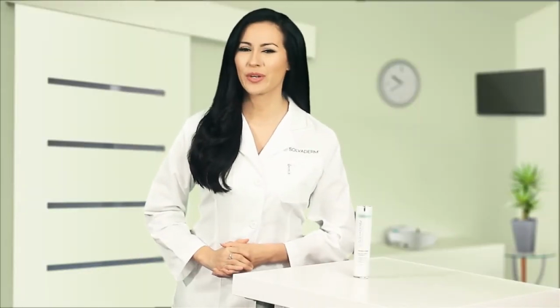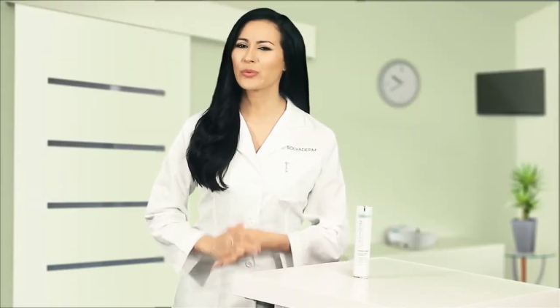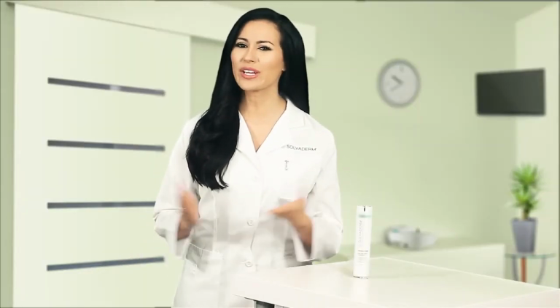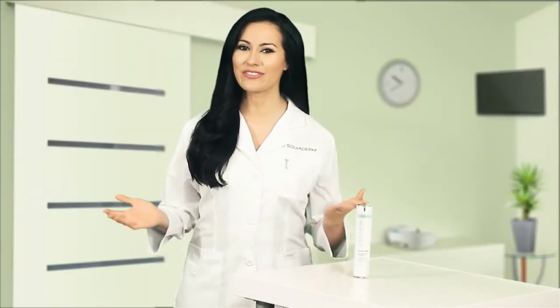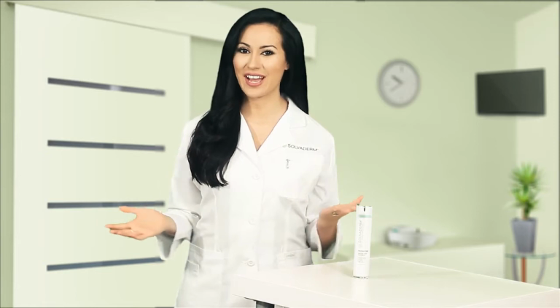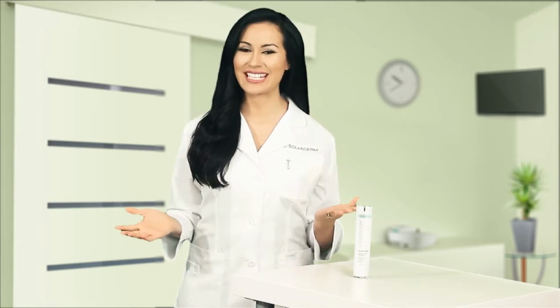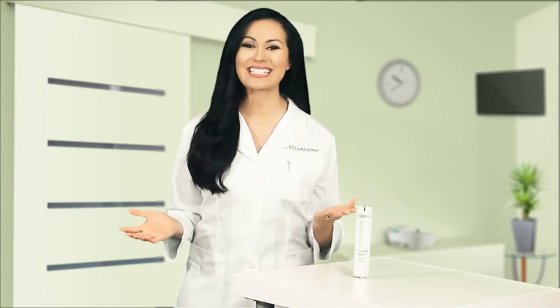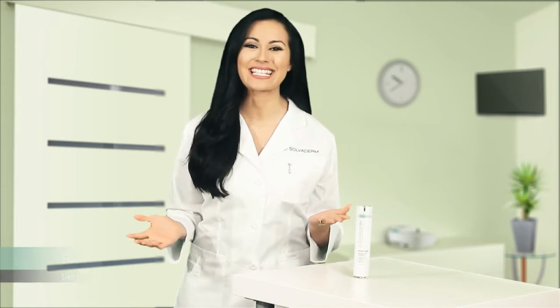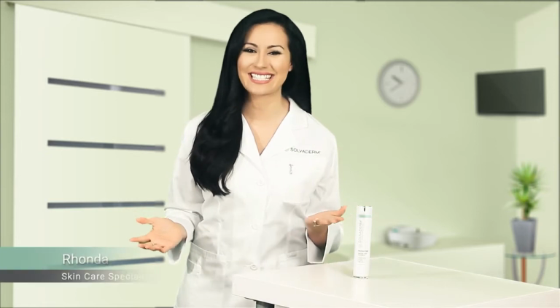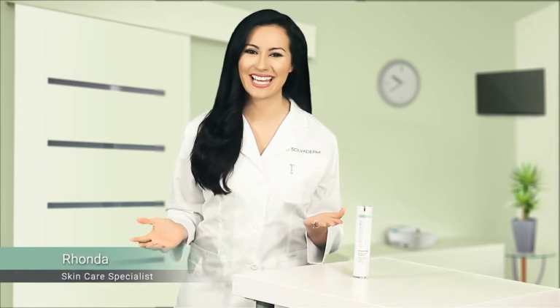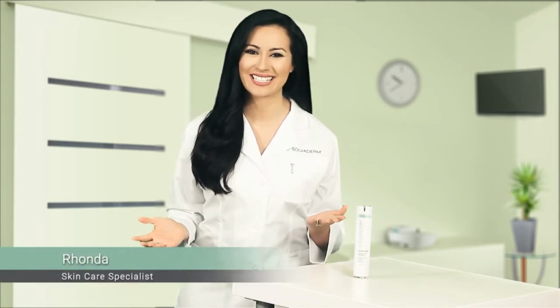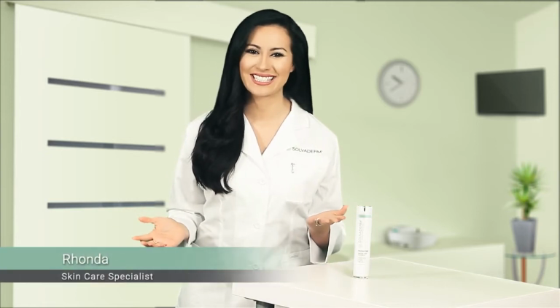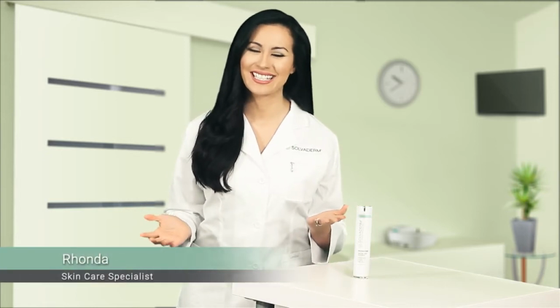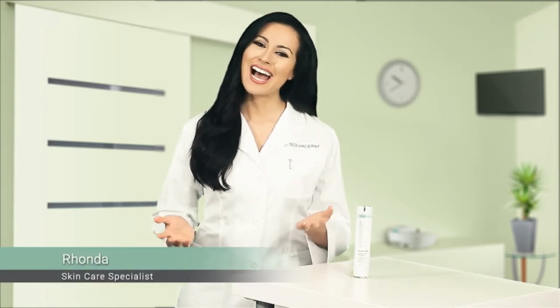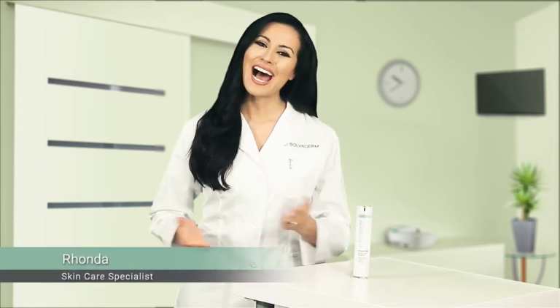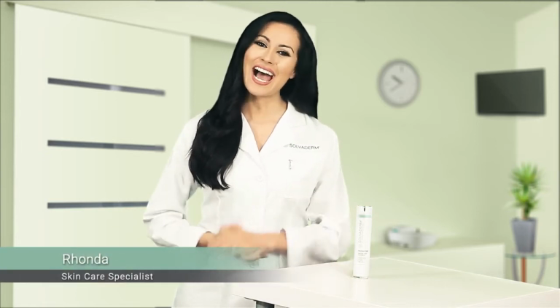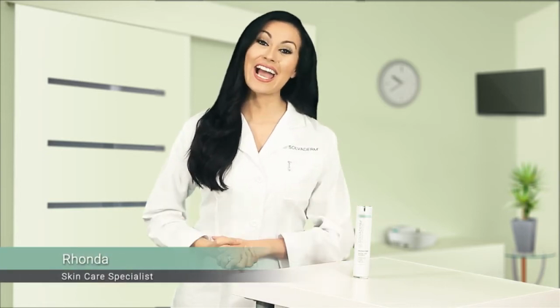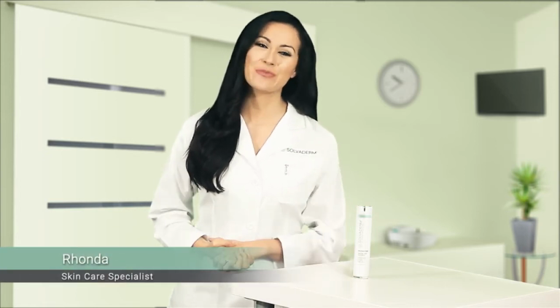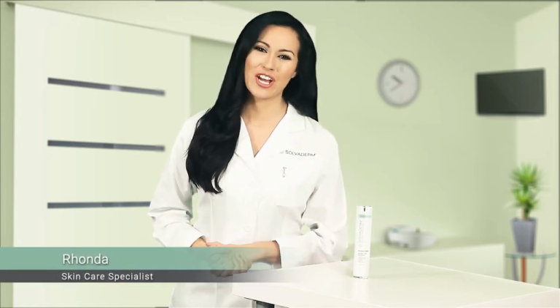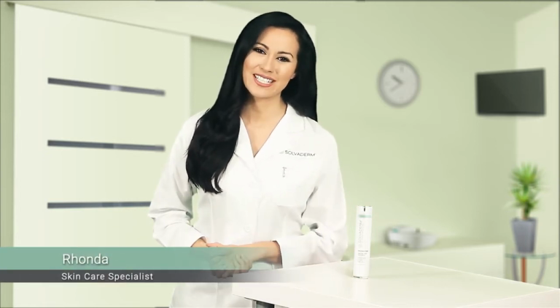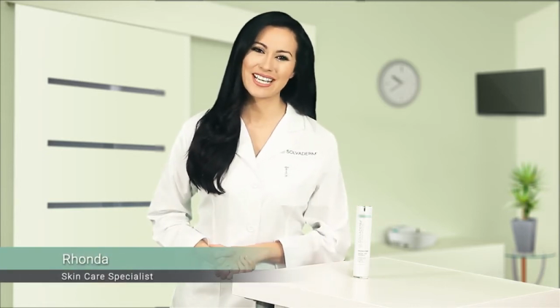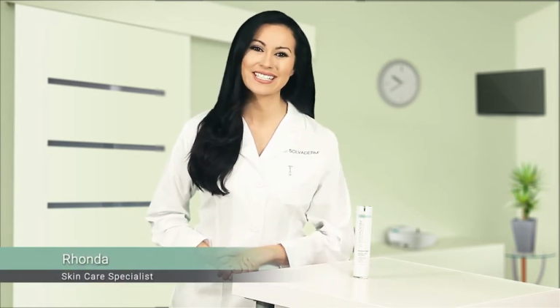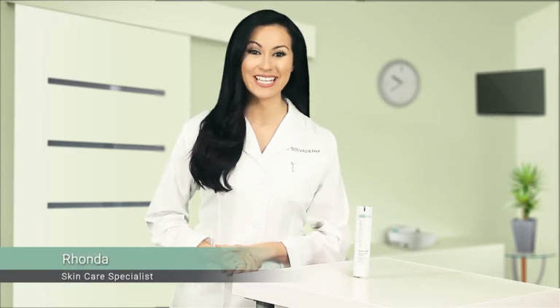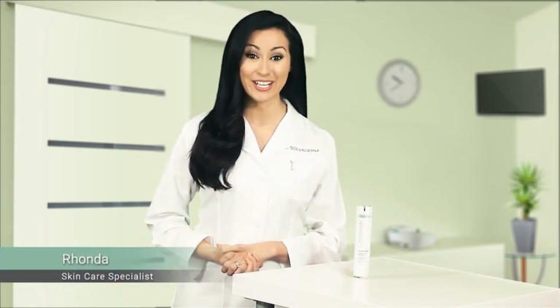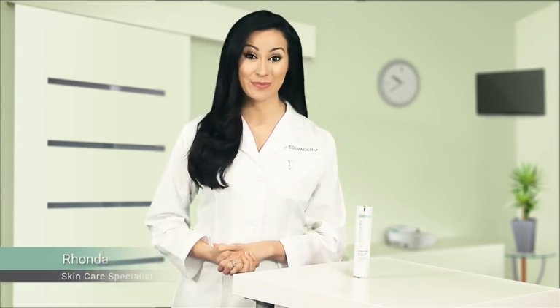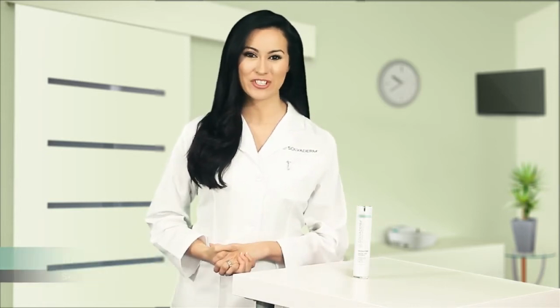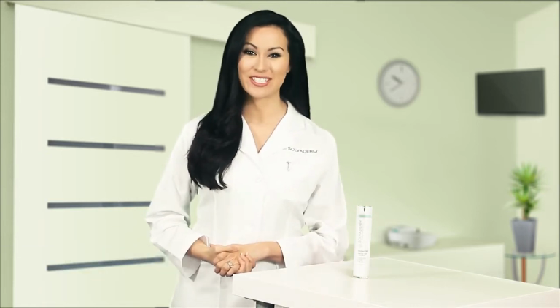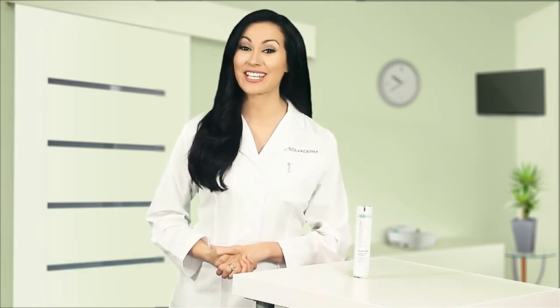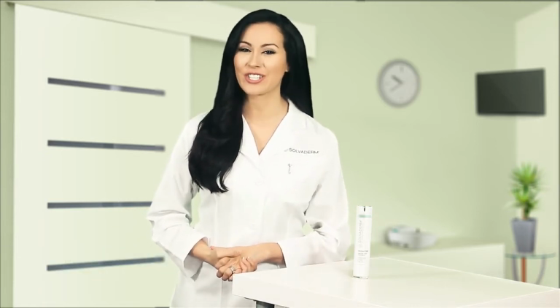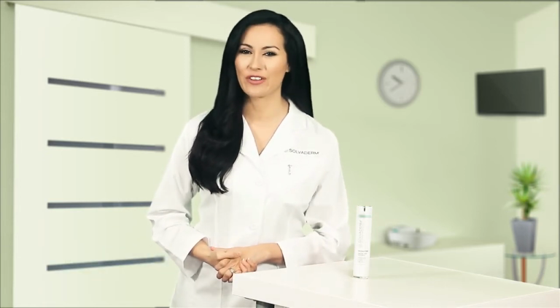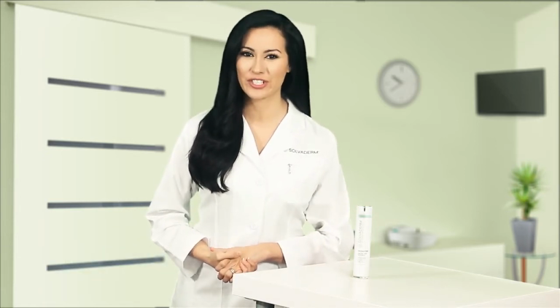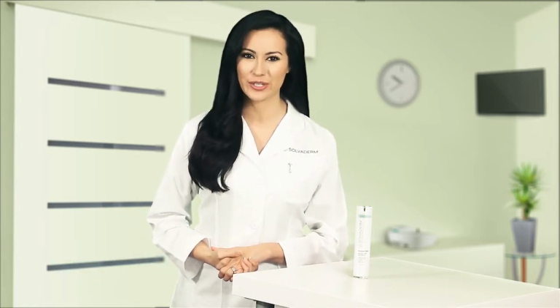Solvoderm, redefining skin science. Hi, I'm Rhonda, a skin care specialist at Solvoderm.